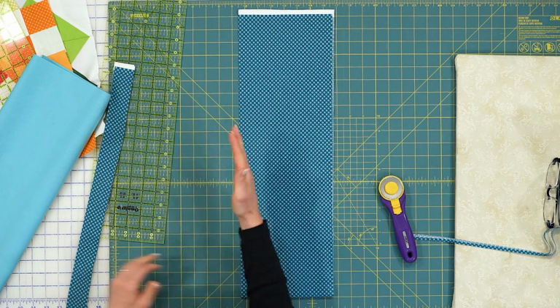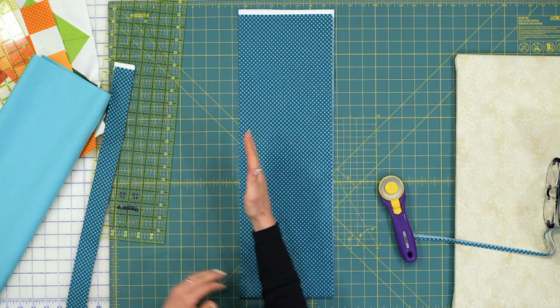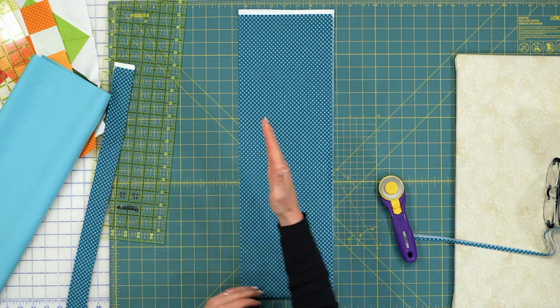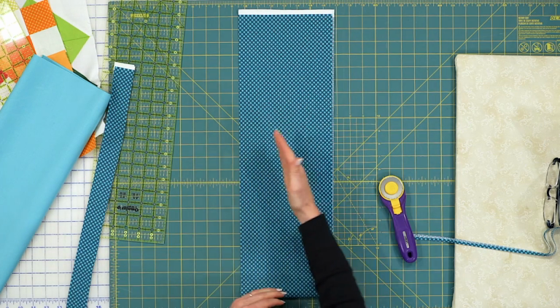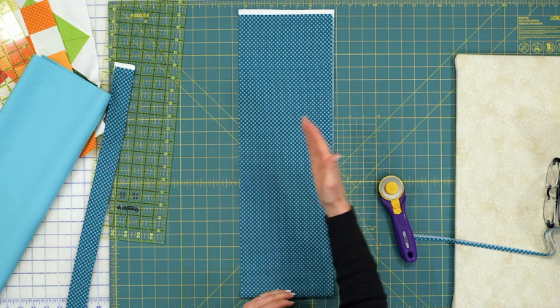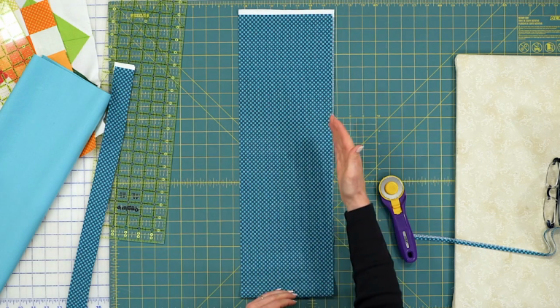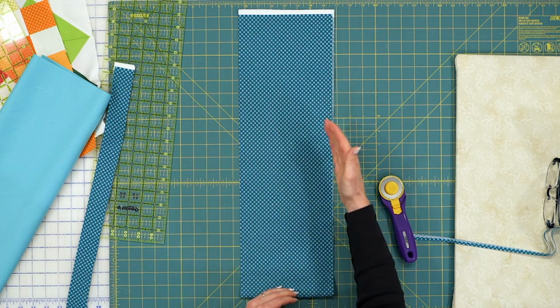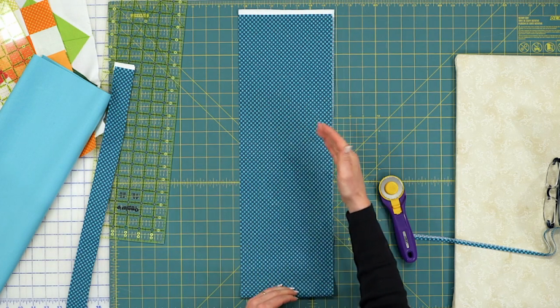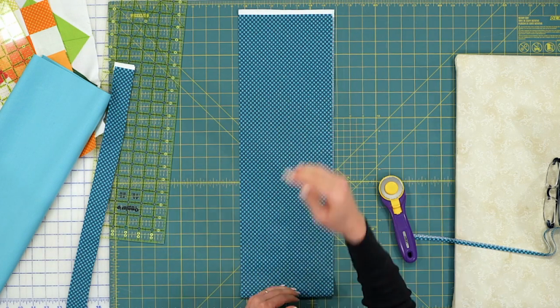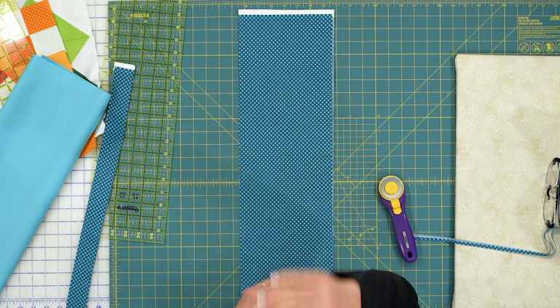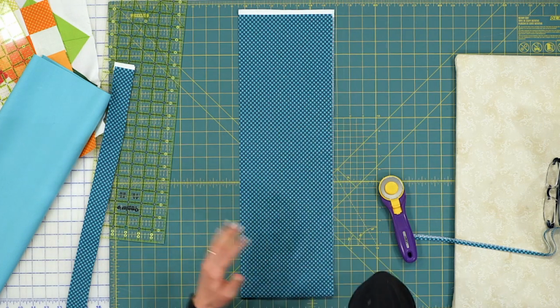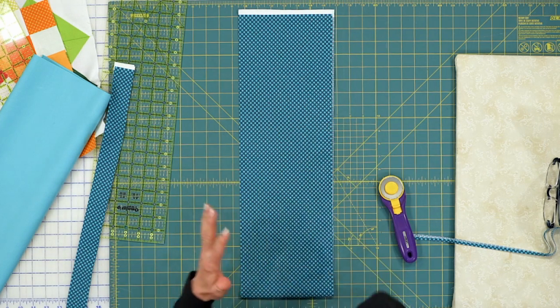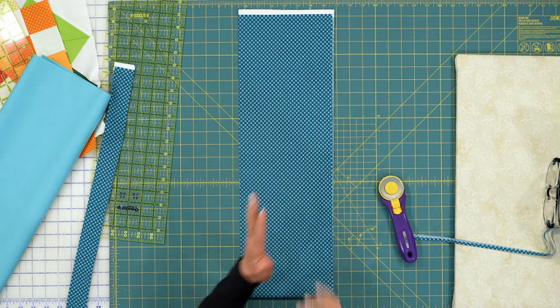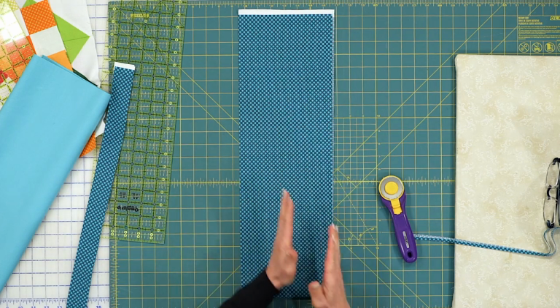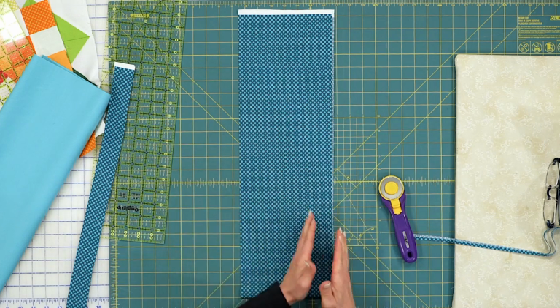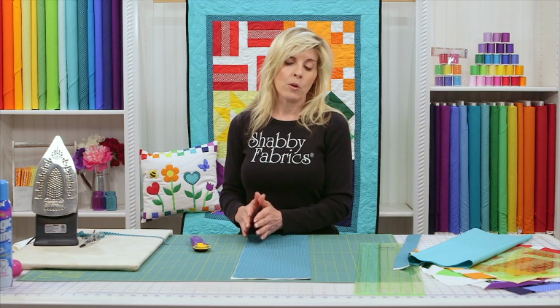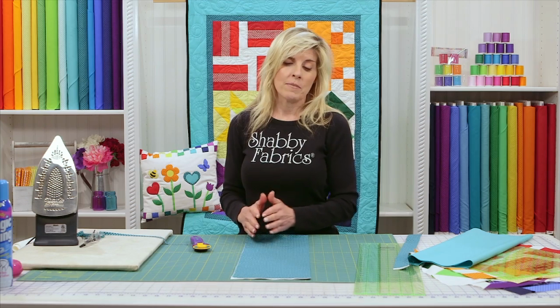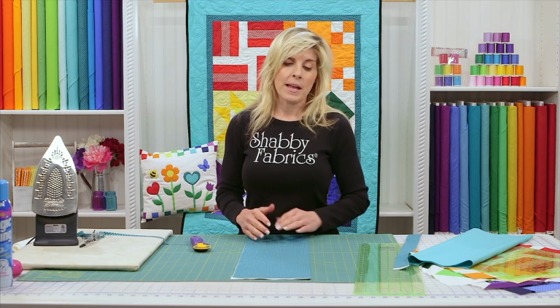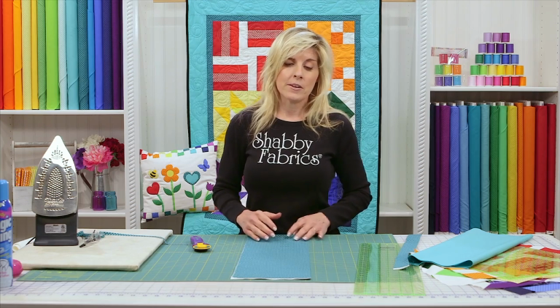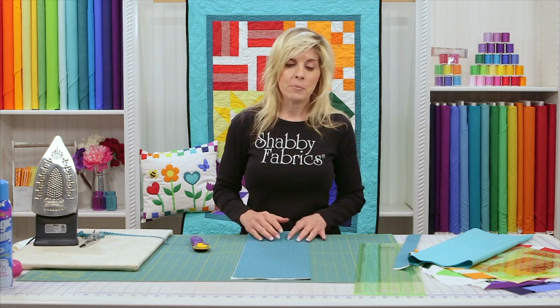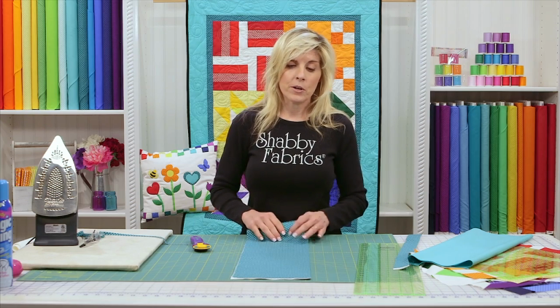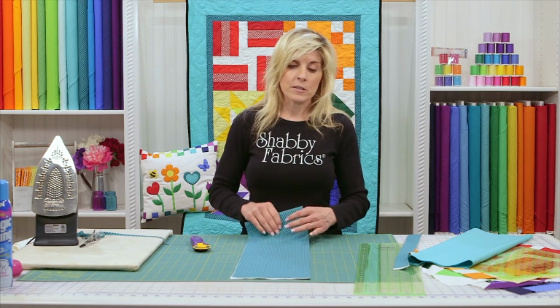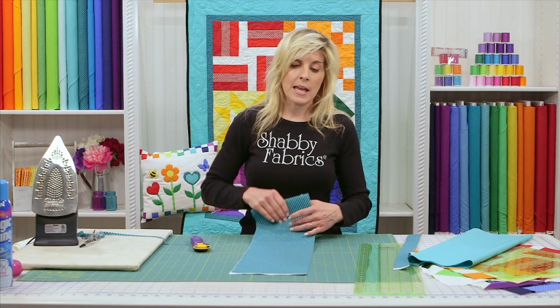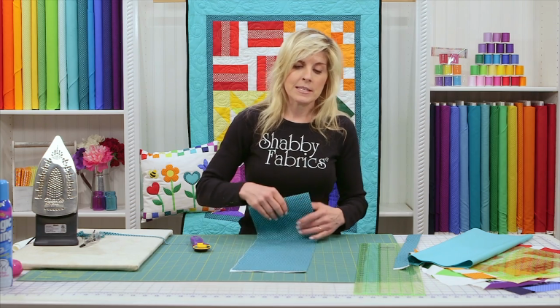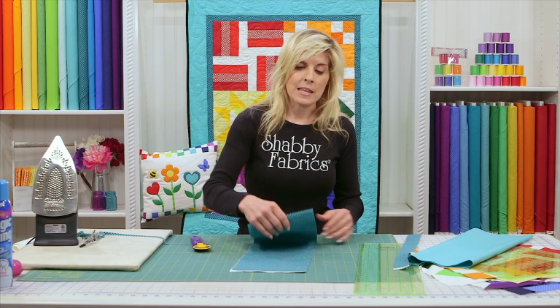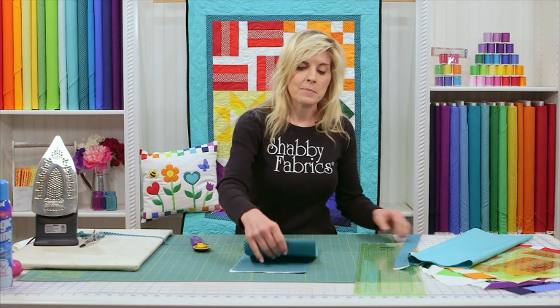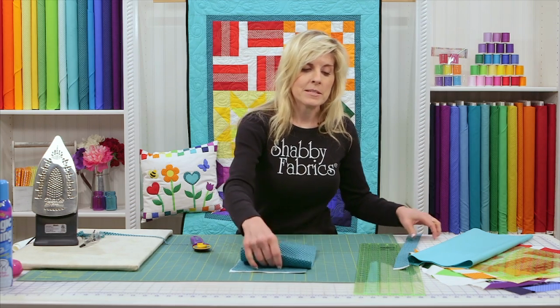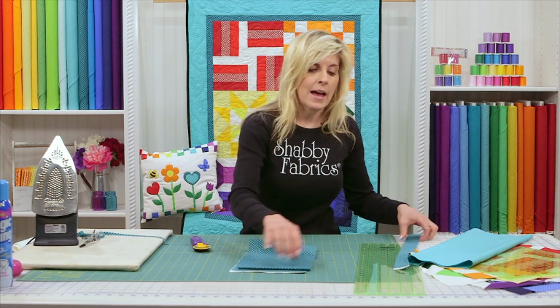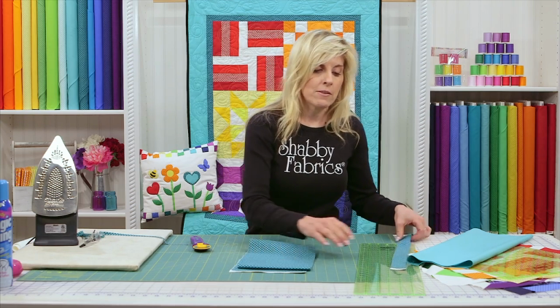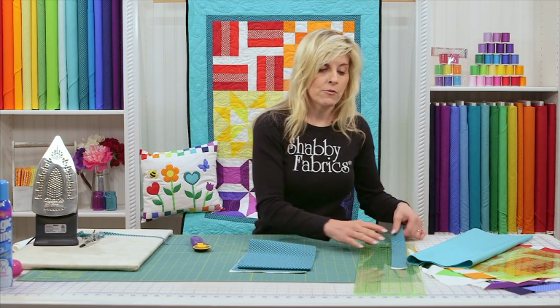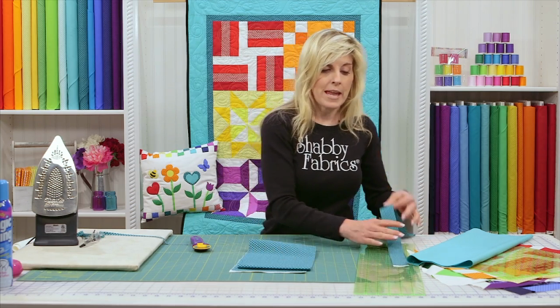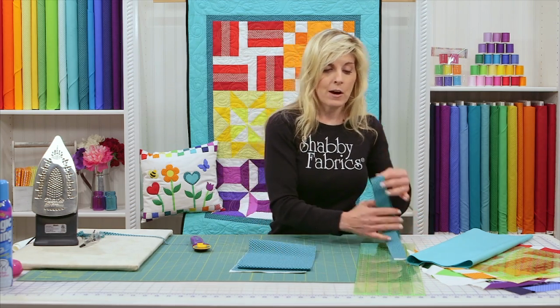Now that I've established a nice clean edge, I will transition to the ruler and I'll be looking for the one and a half inch. I've got my one, and in between my one and two is my one and a half. I'll lay that down right along the edge to create my one and a half inch strips — a long smooth continuous push with the rotary cutter. And of course I would cut three more of my inner borders and set them aside for now.